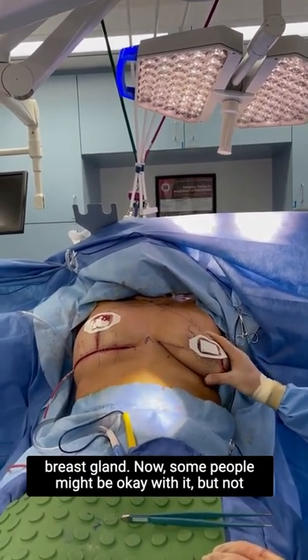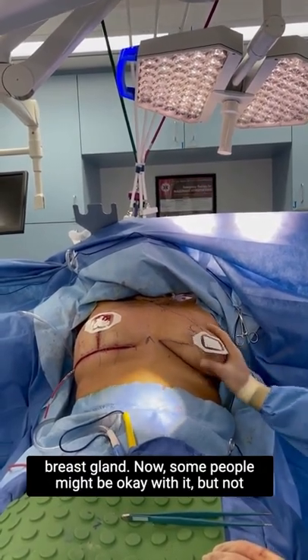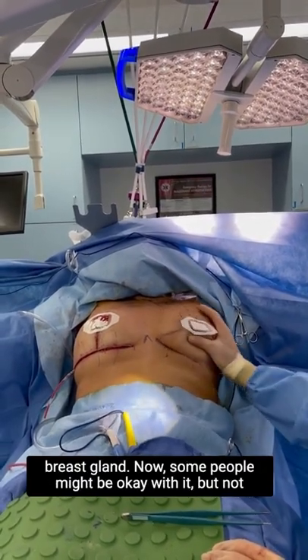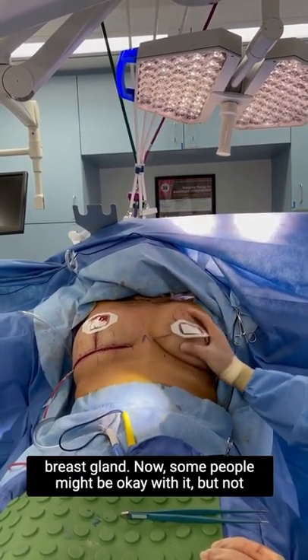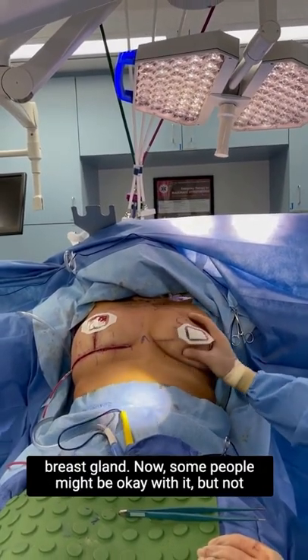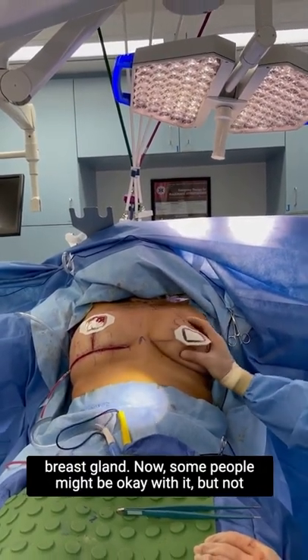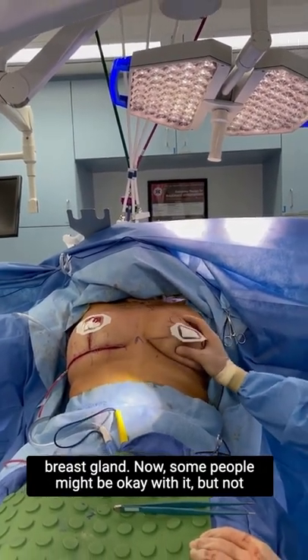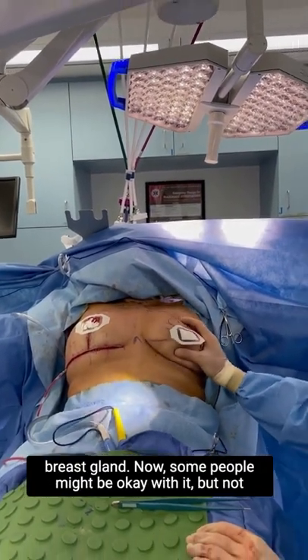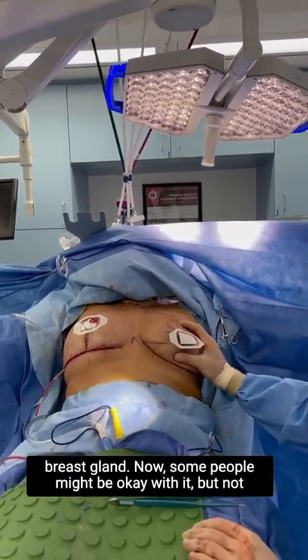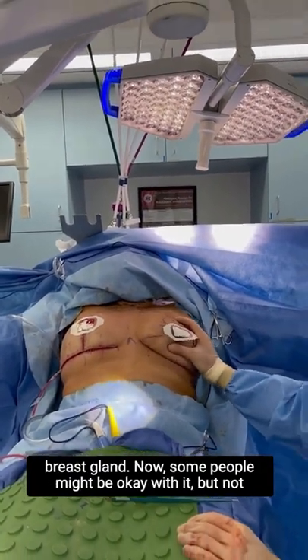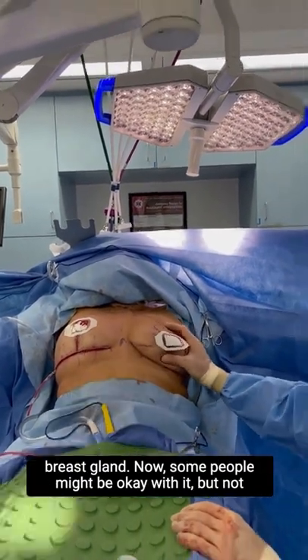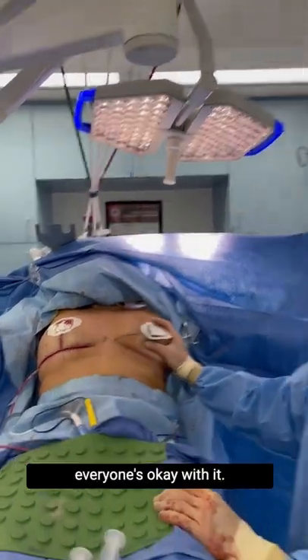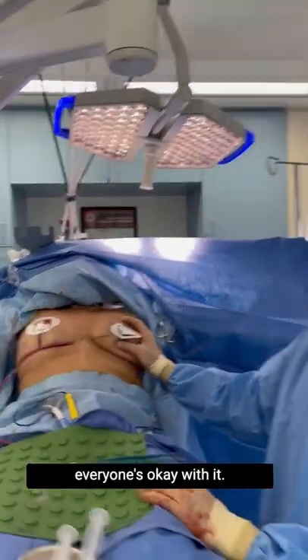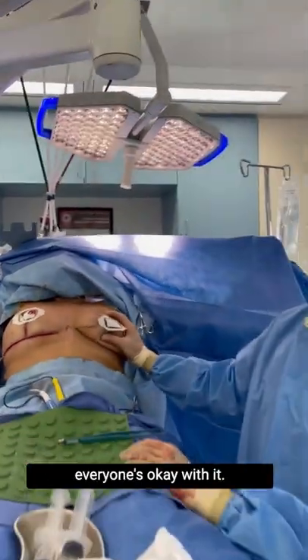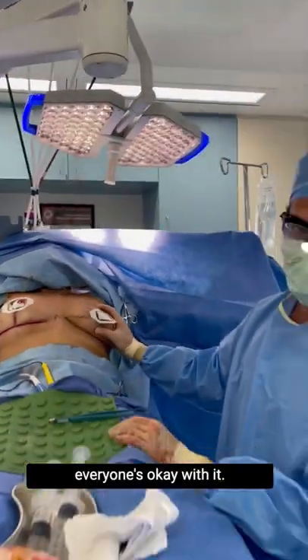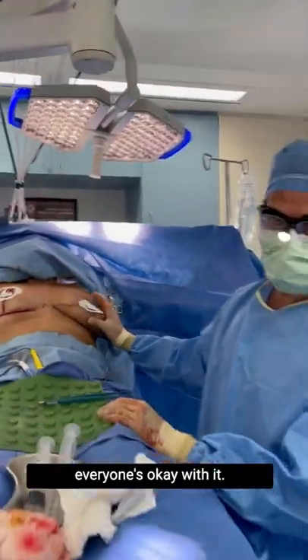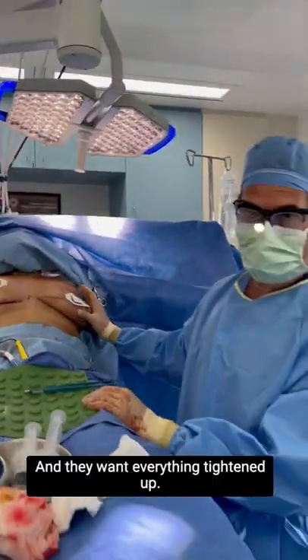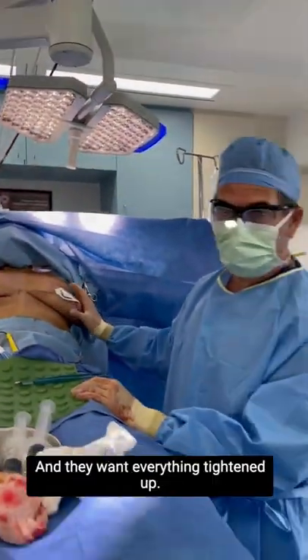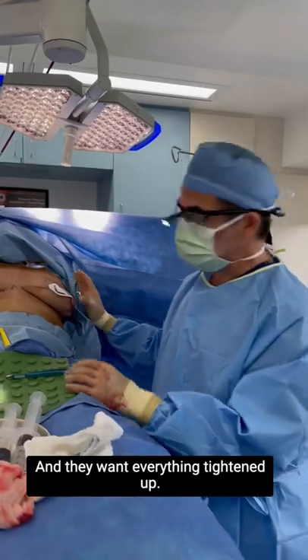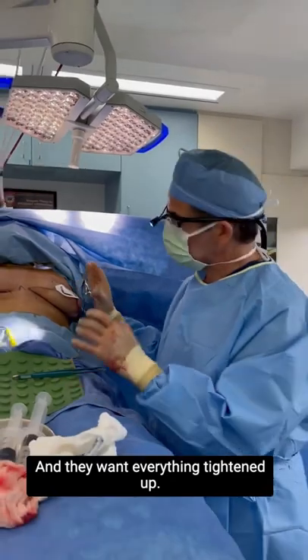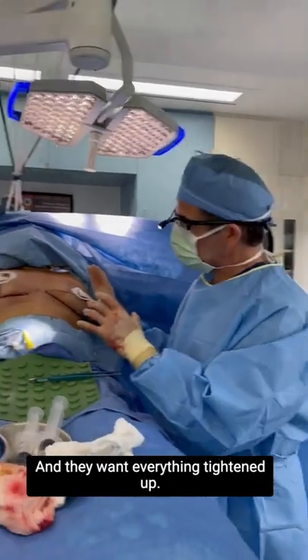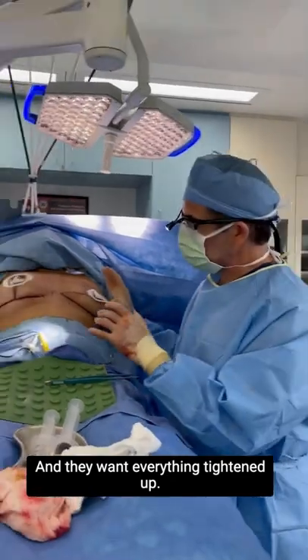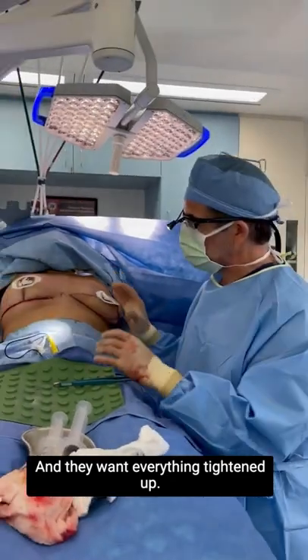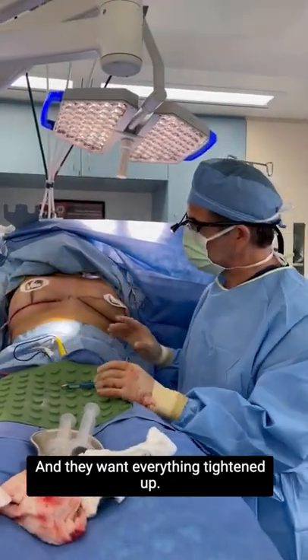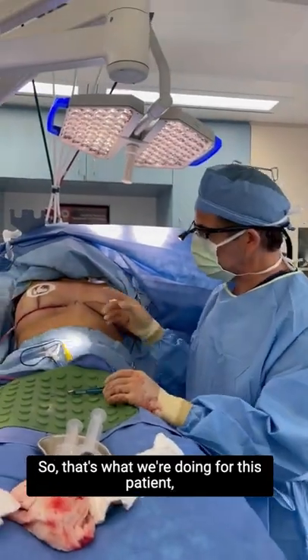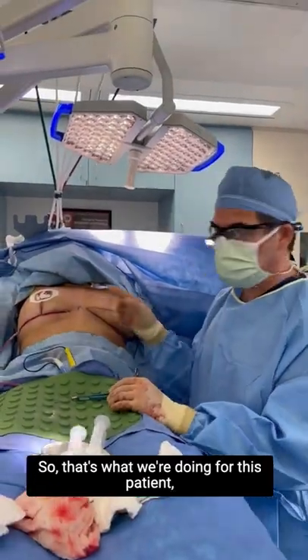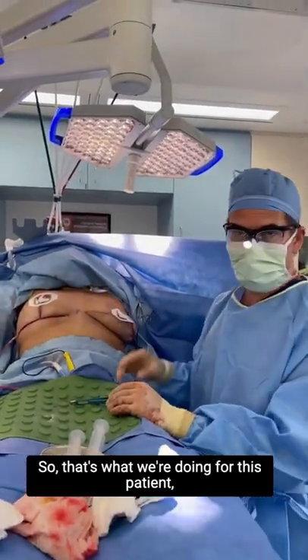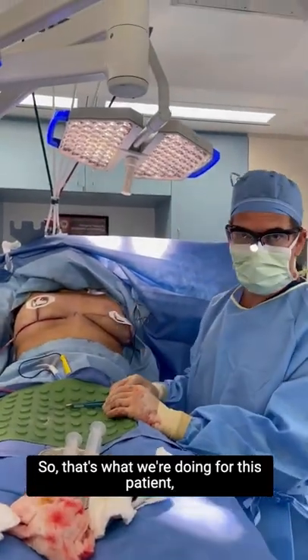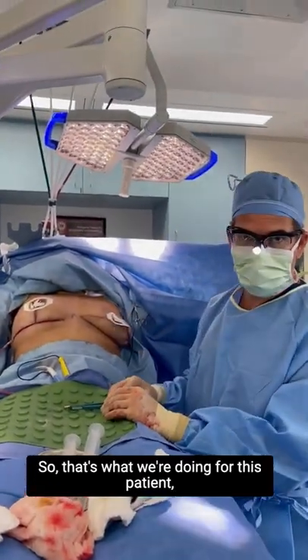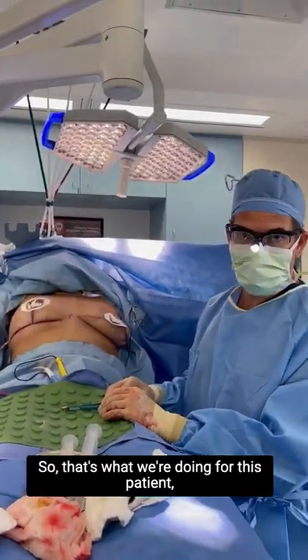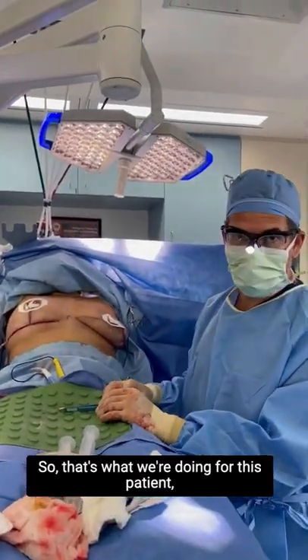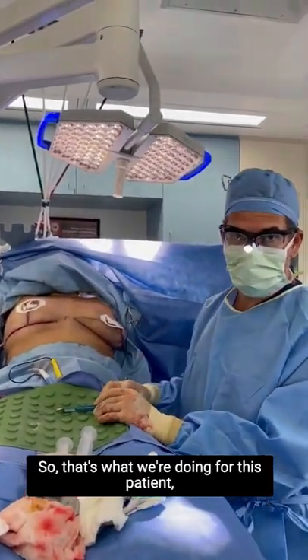Now some people might be okay with this, but not everyone's okay with it — they want everything tightened up. So that's what we're doing for this patient.